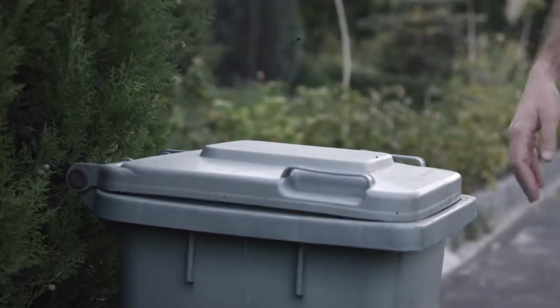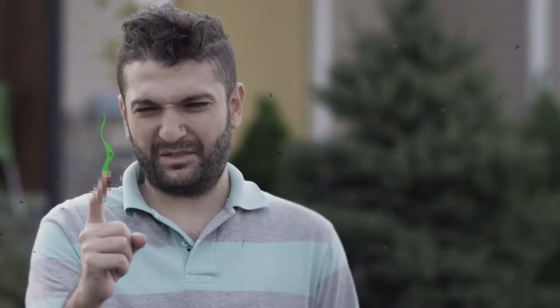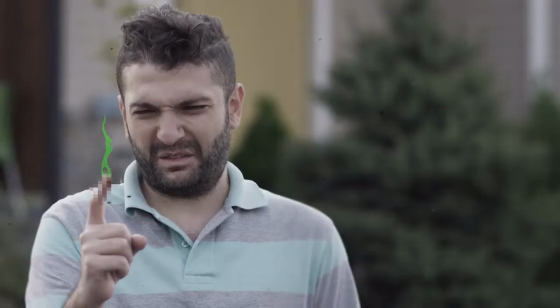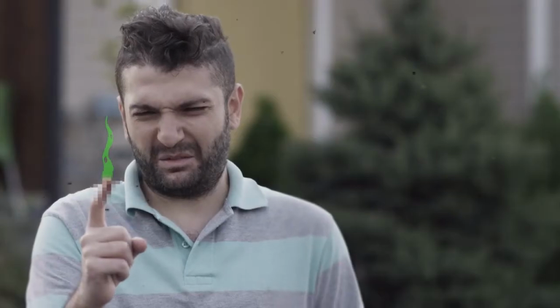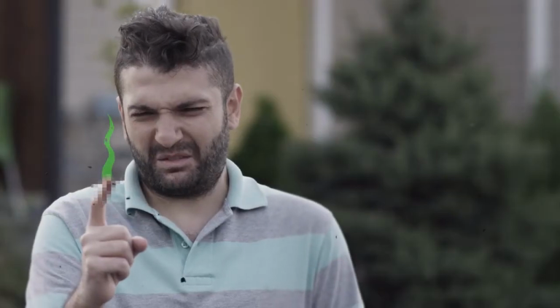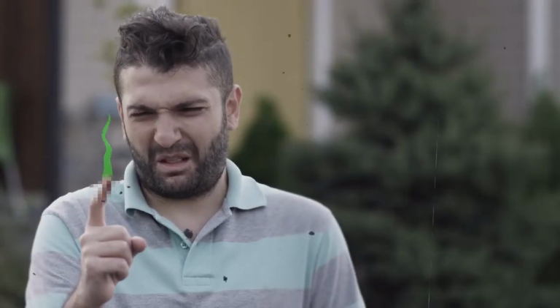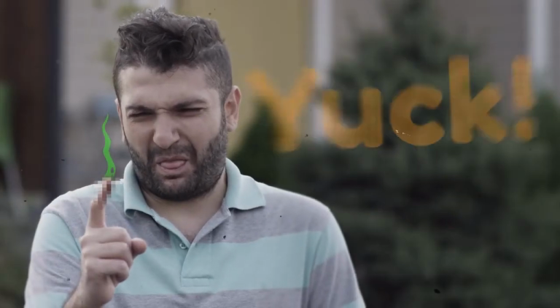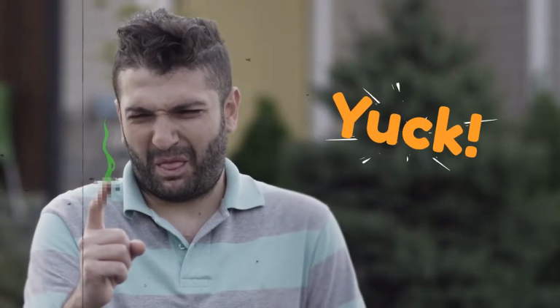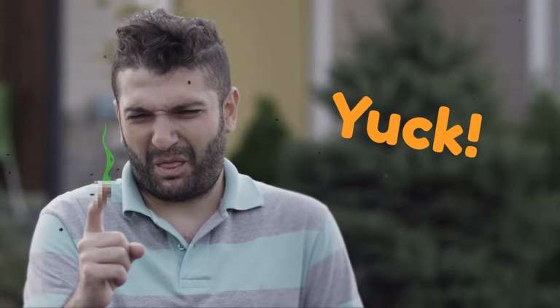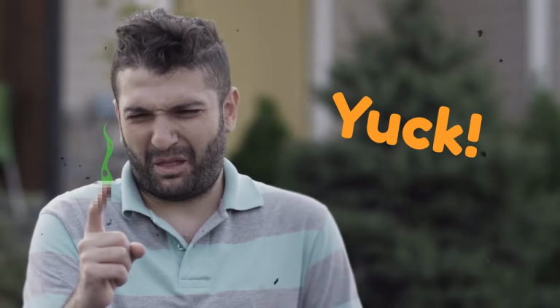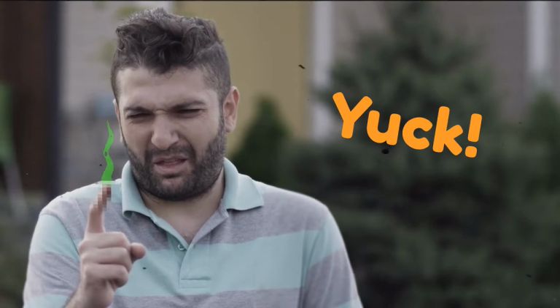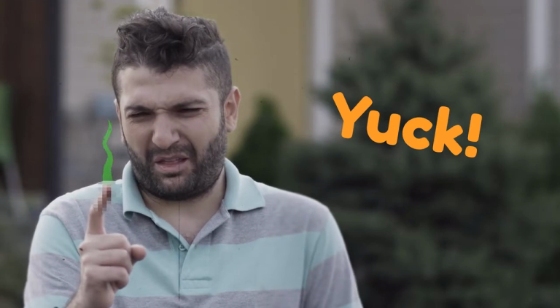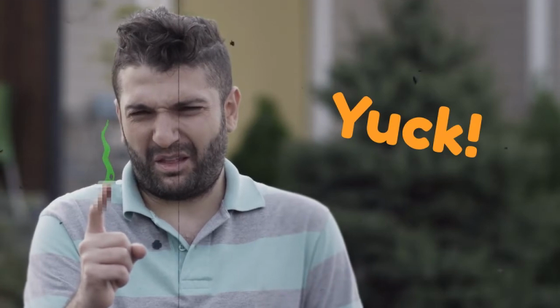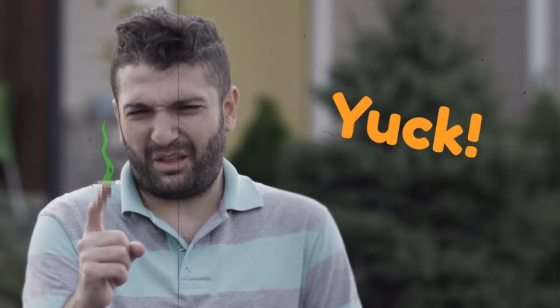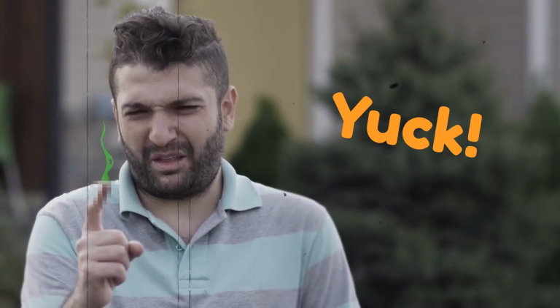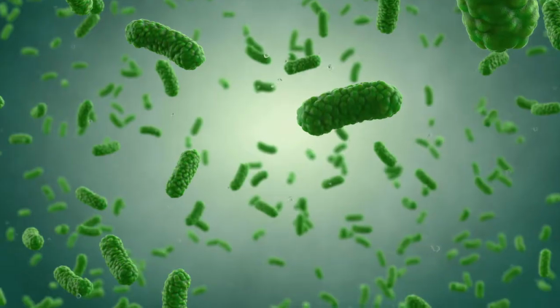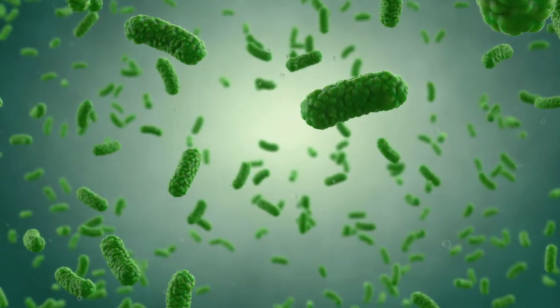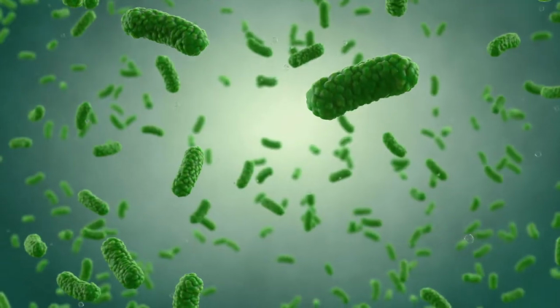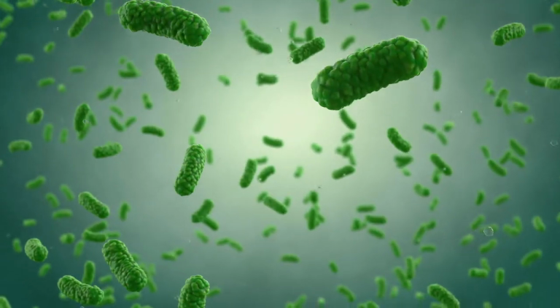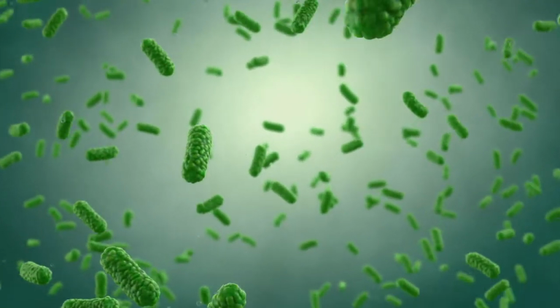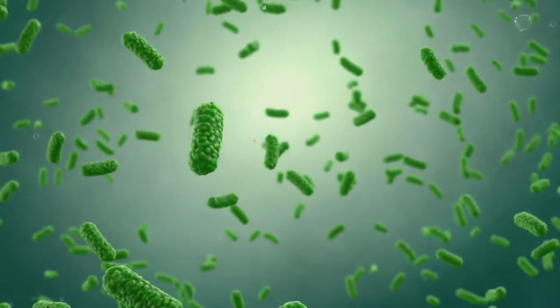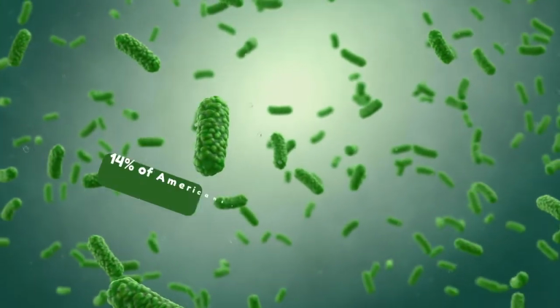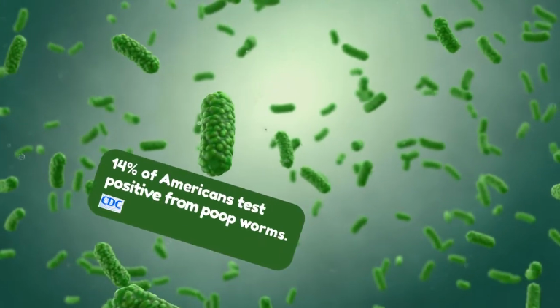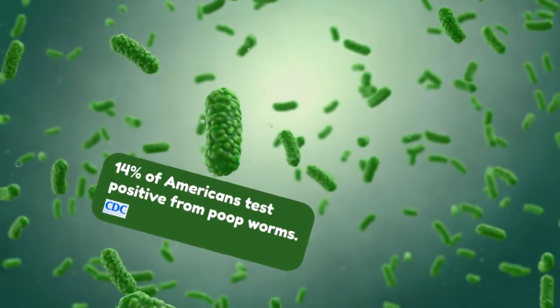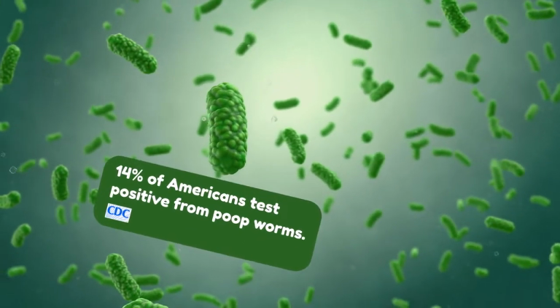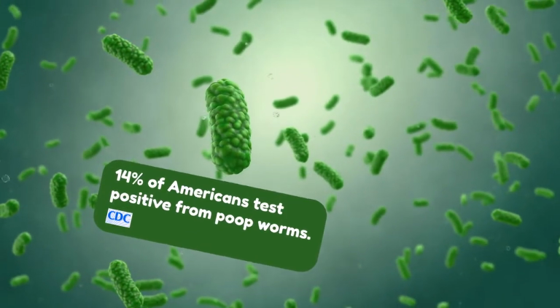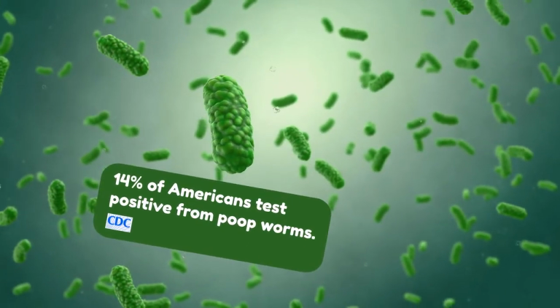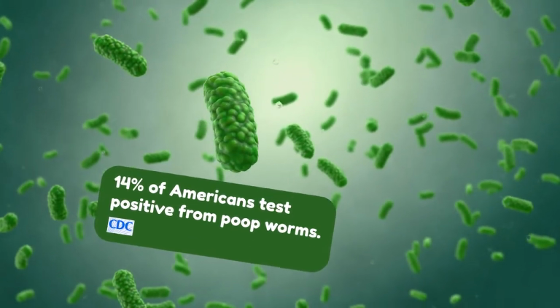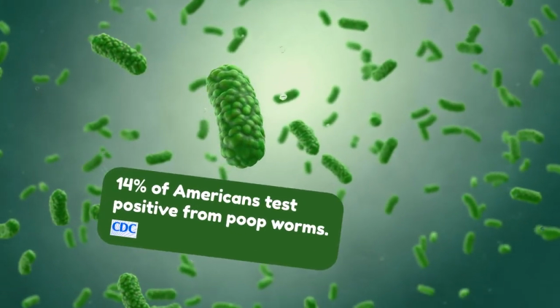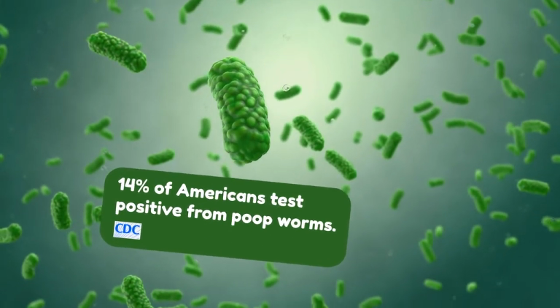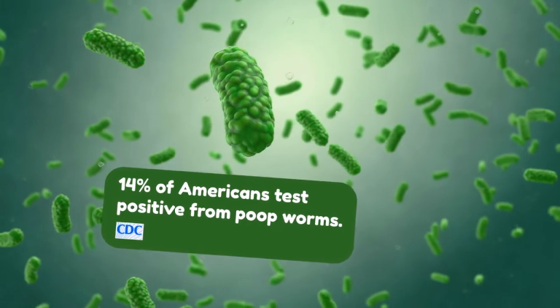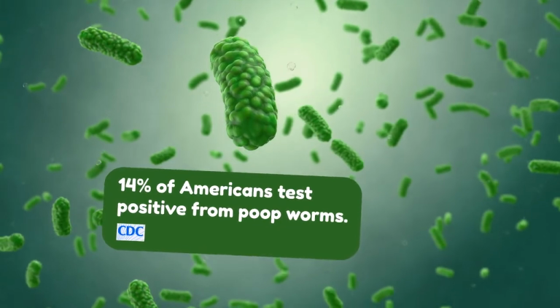You got some on your fingers? Yuck! By the way, the CDC says 14% of Americans test positive from poop worms.